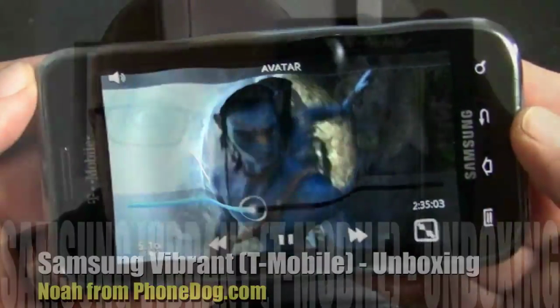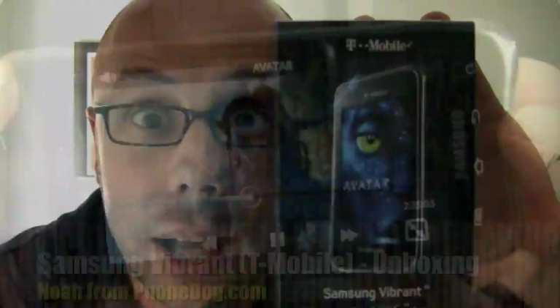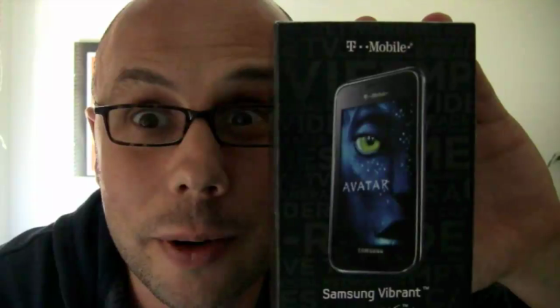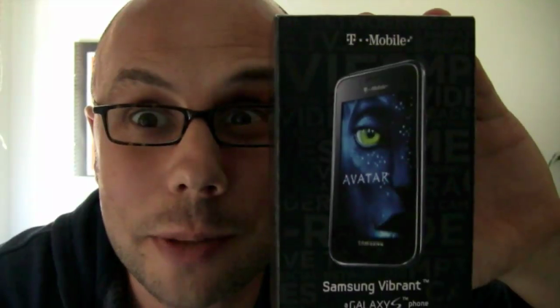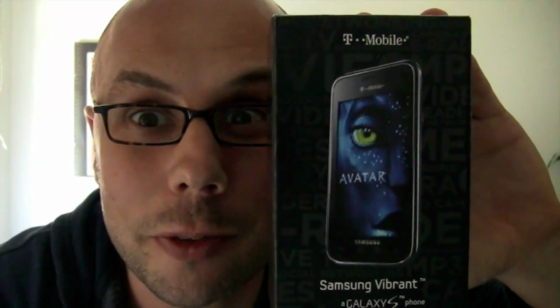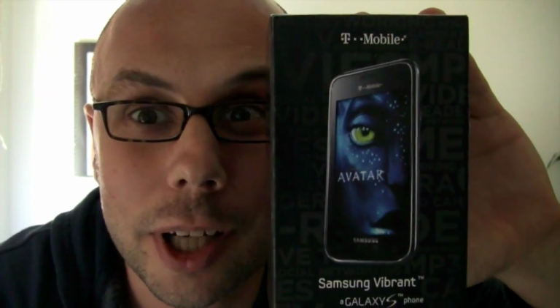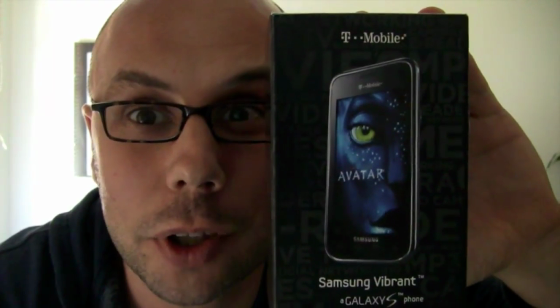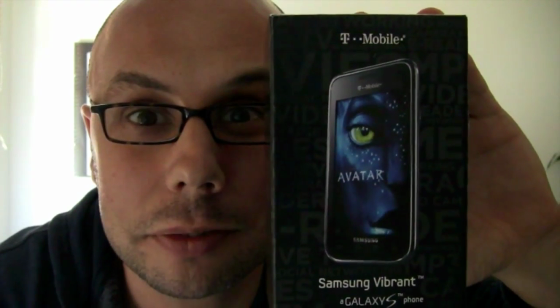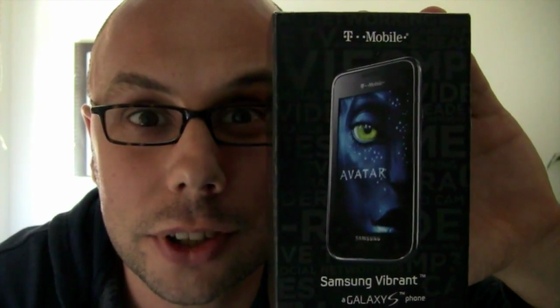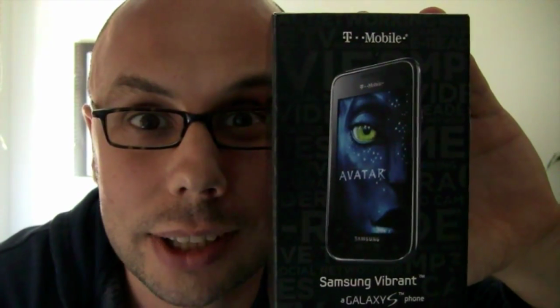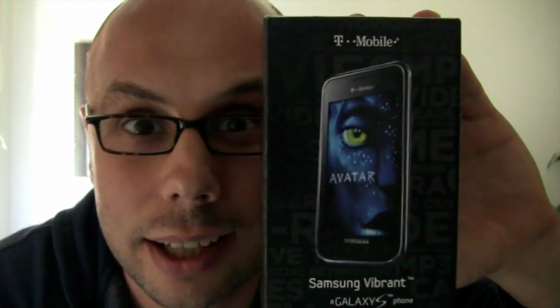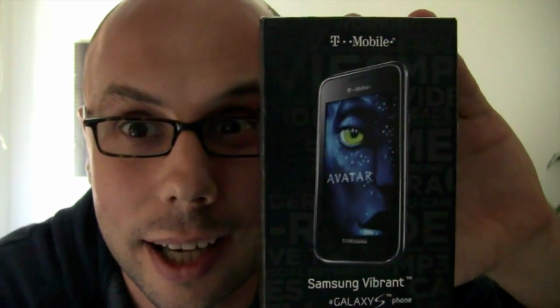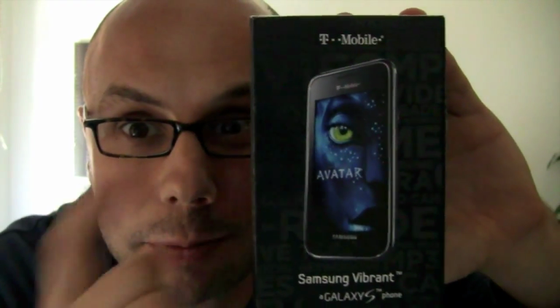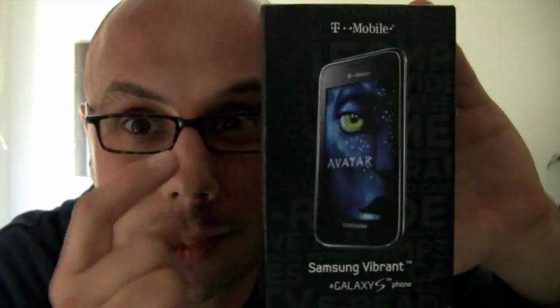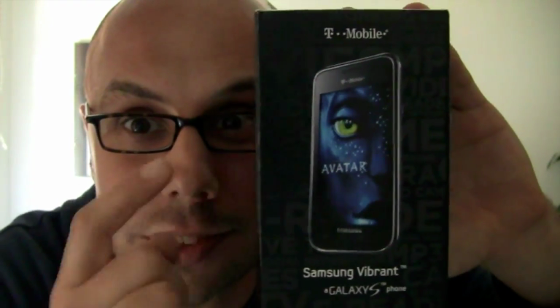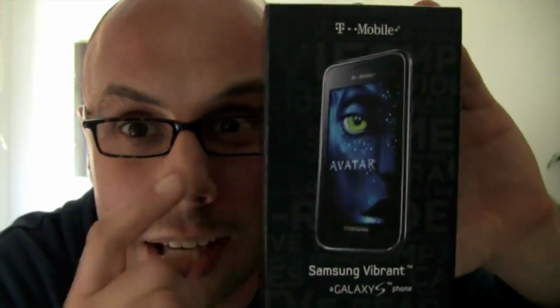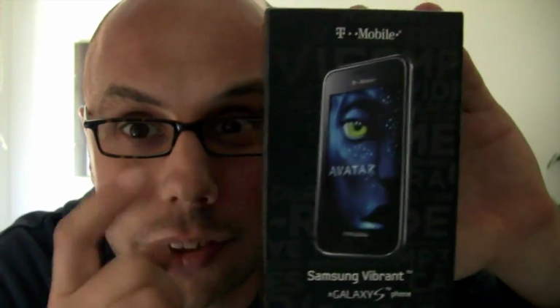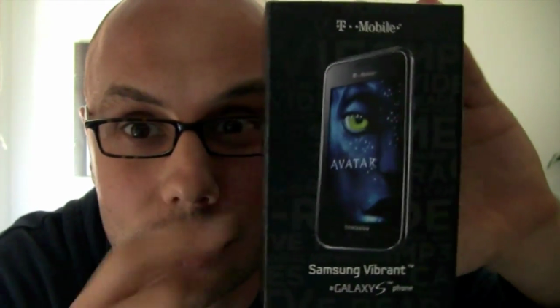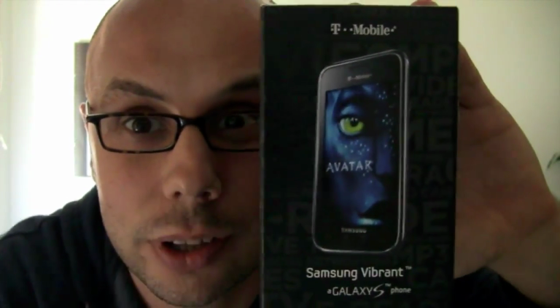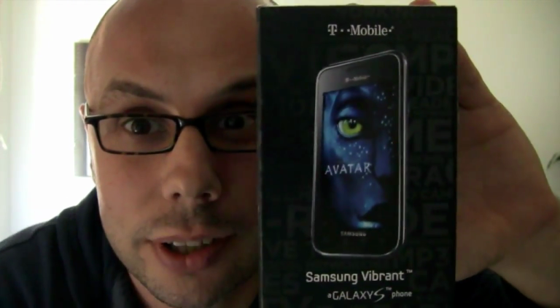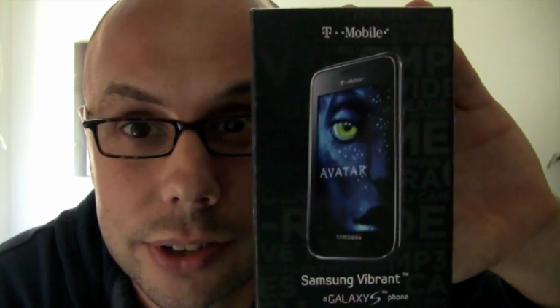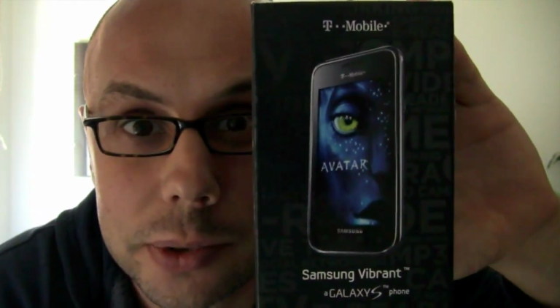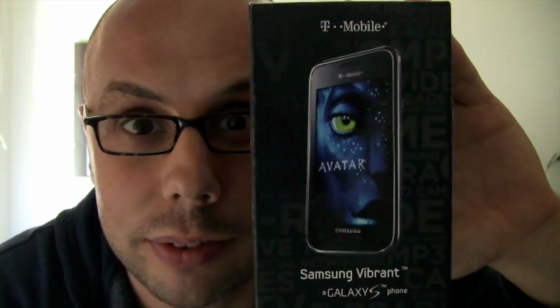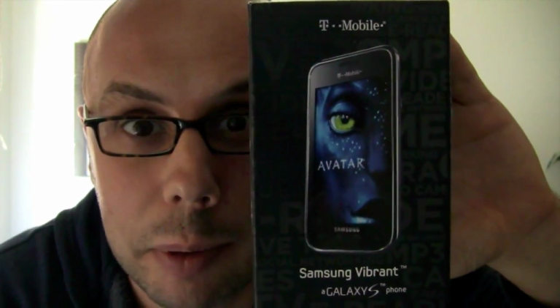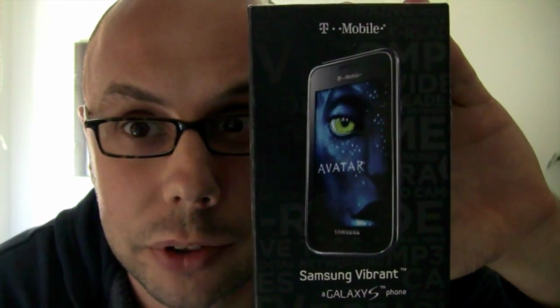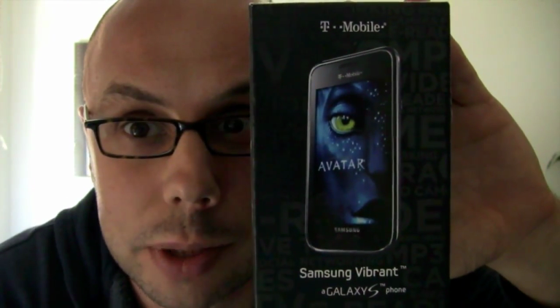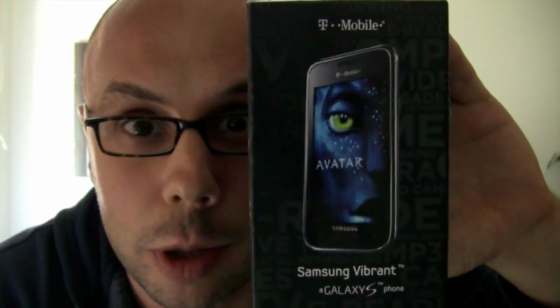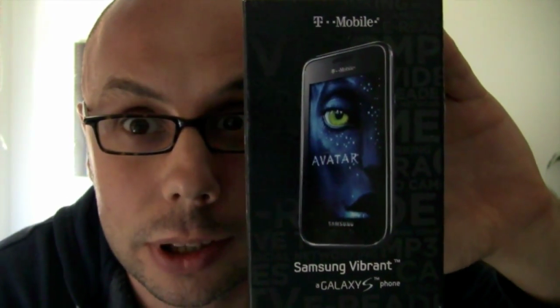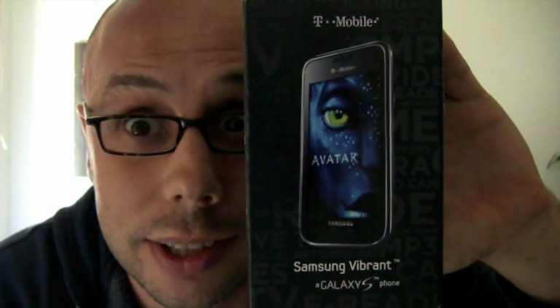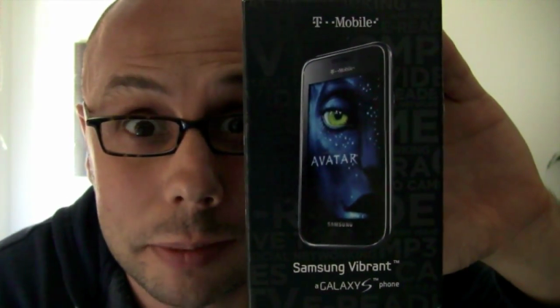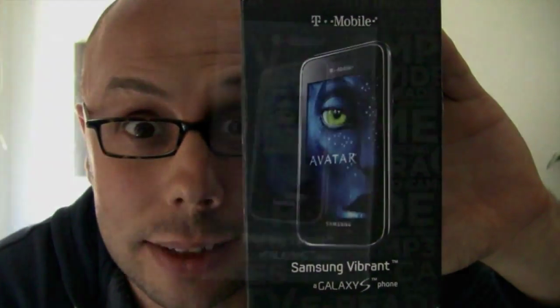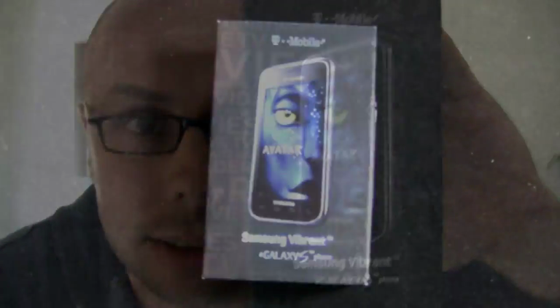Hey, what's up, everybody? I'm Noah from Phonedug.com. Just got the new Samsung Vibrant for T-Mobile. Let's unbox it.